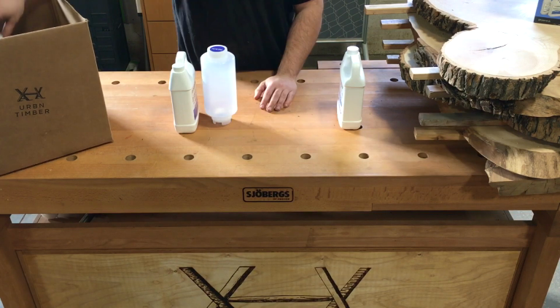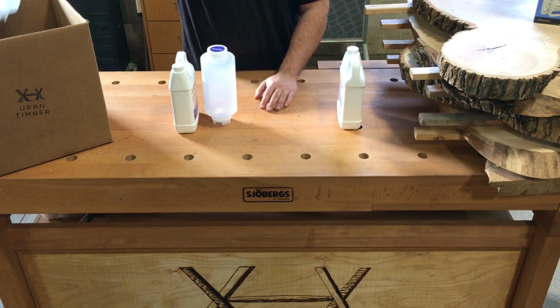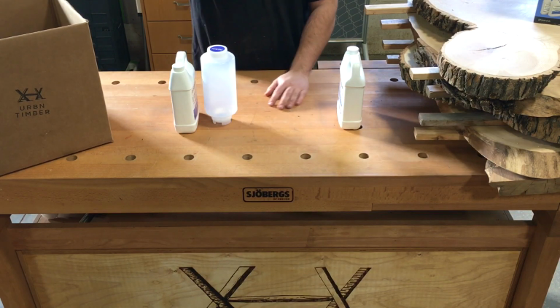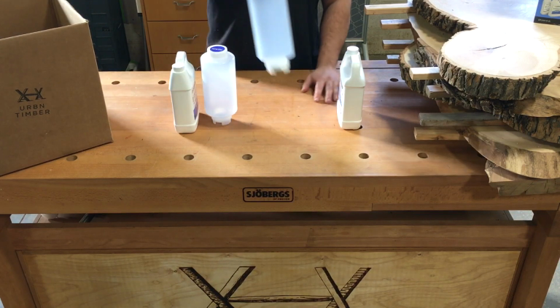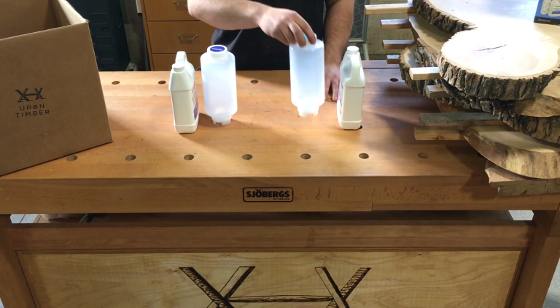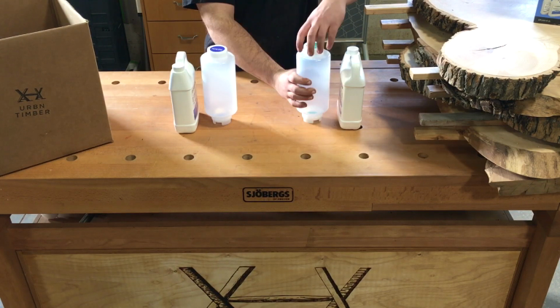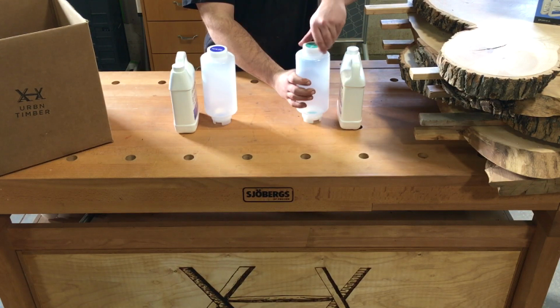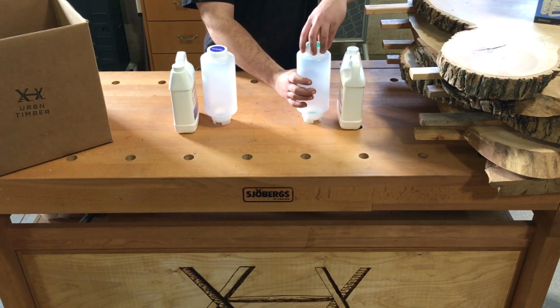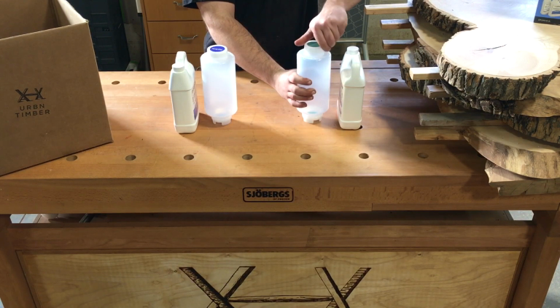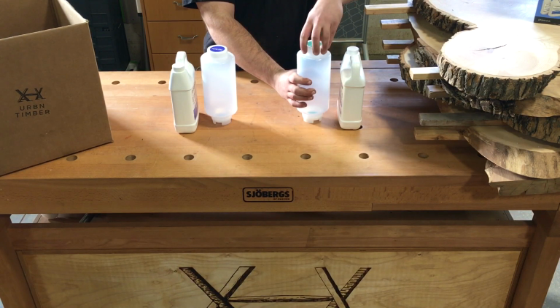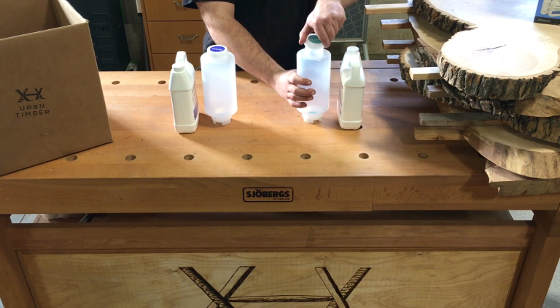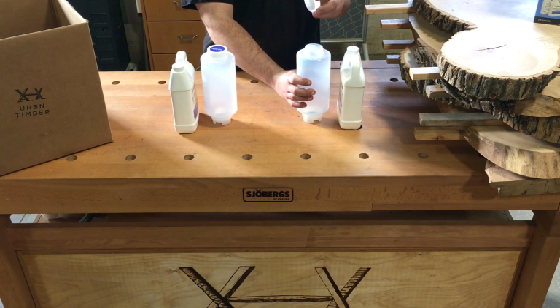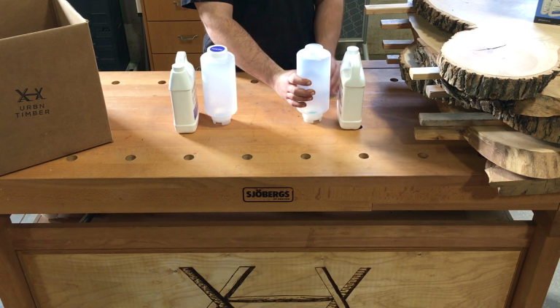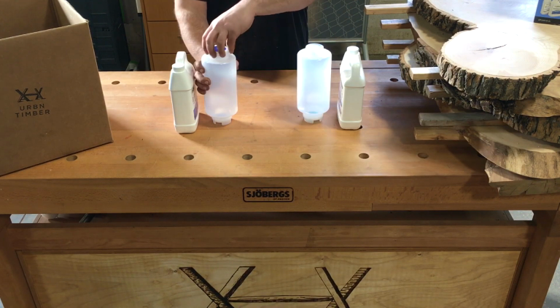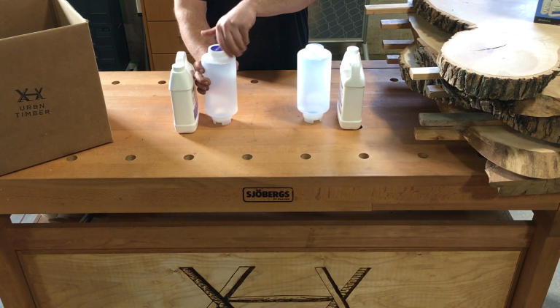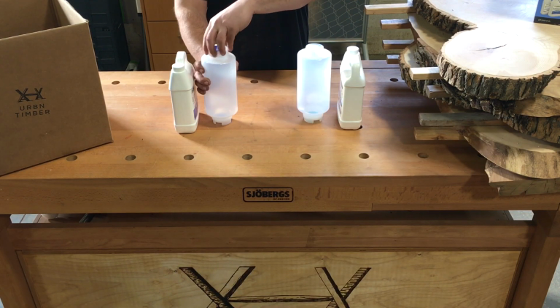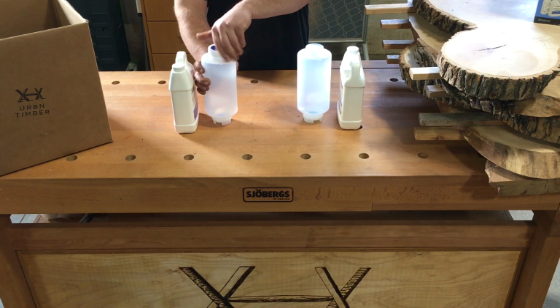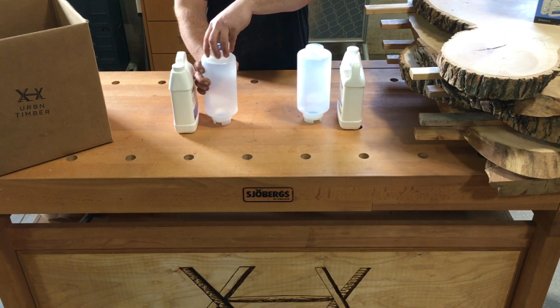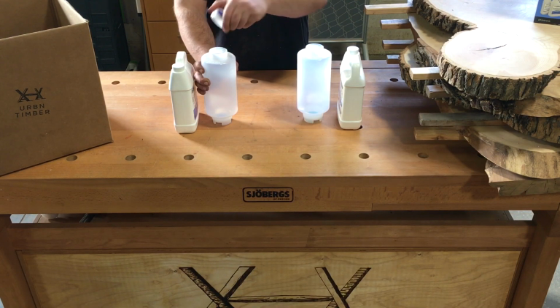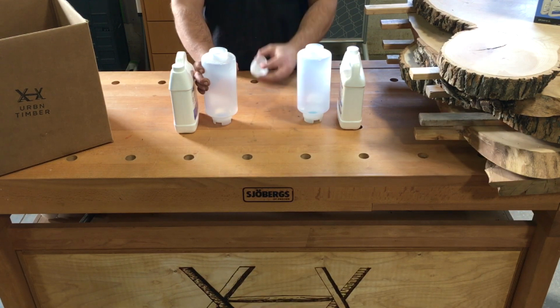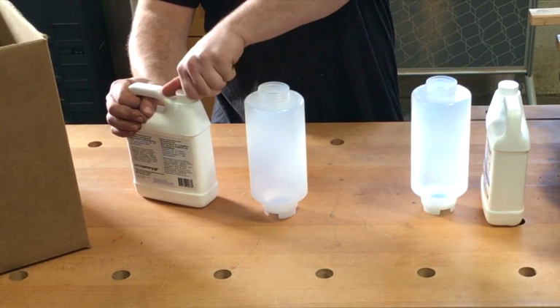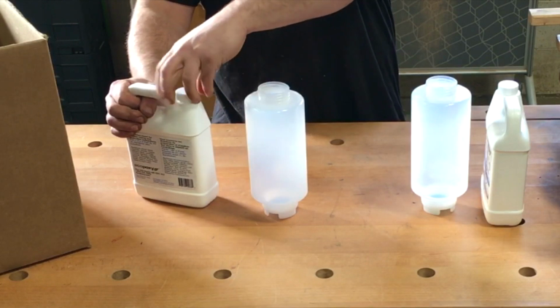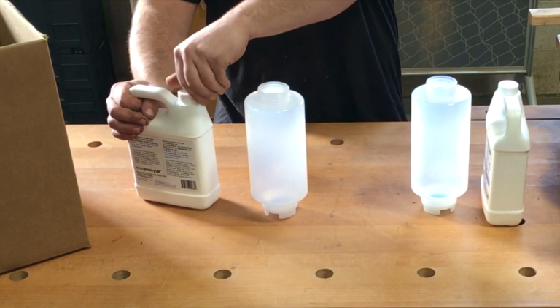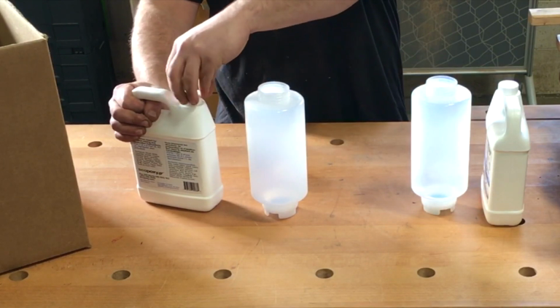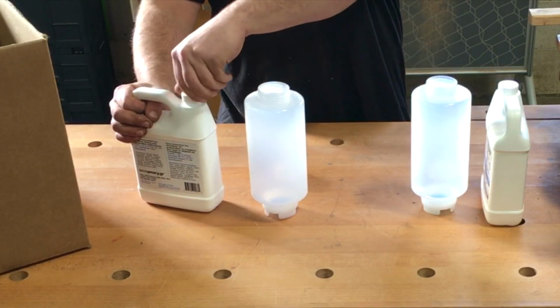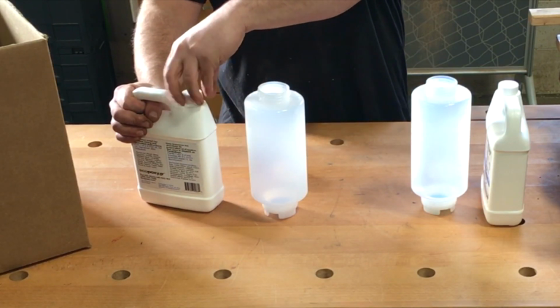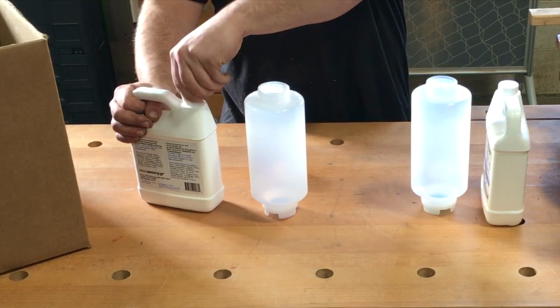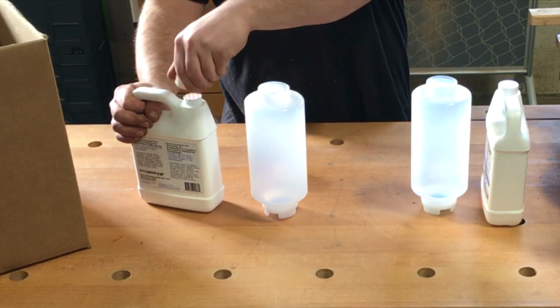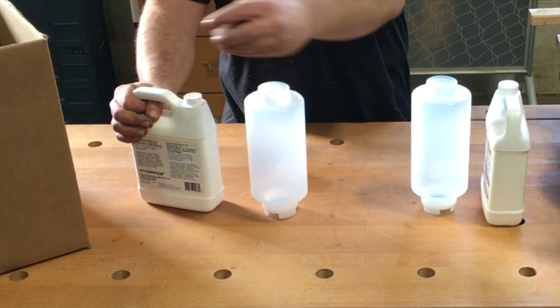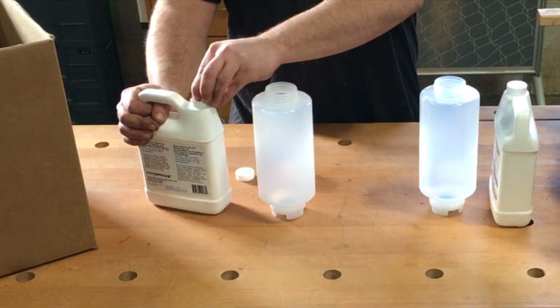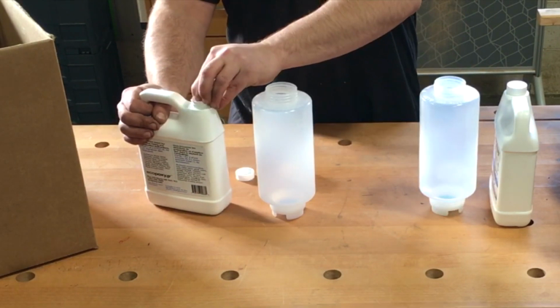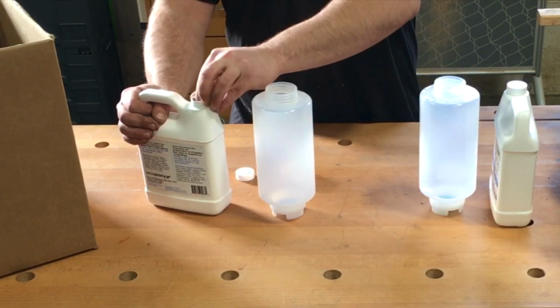For today's demonstration, we chose a 2 liter UV epoxy kit from Eco-Poxy, which we'll use to fill a small crack in a piece of Osage Orange.